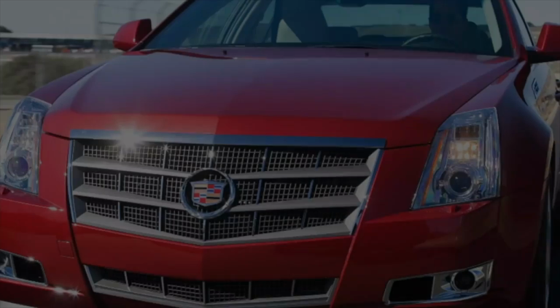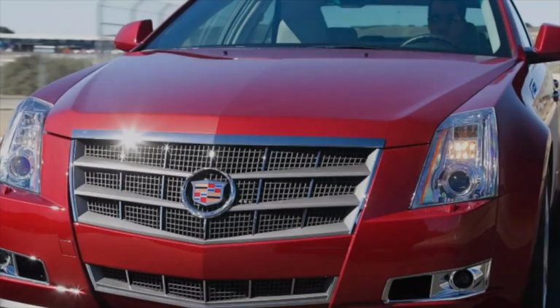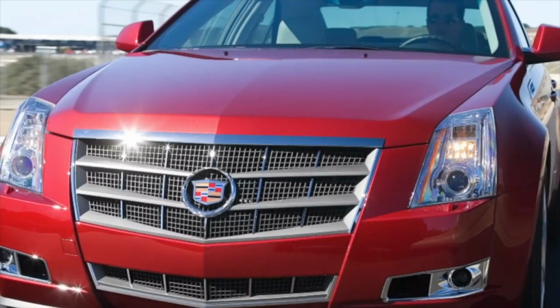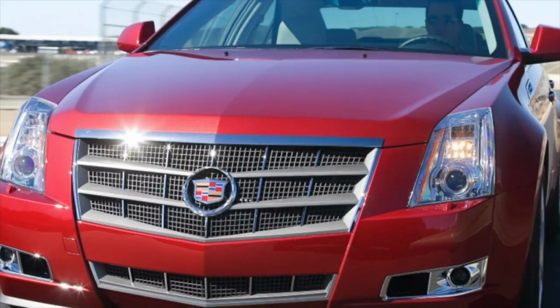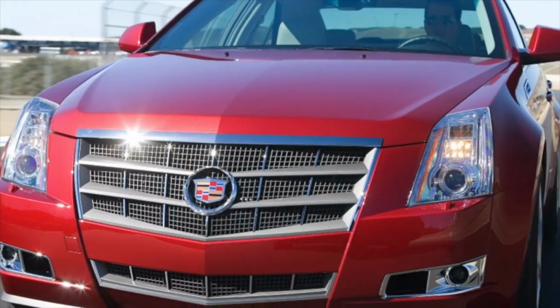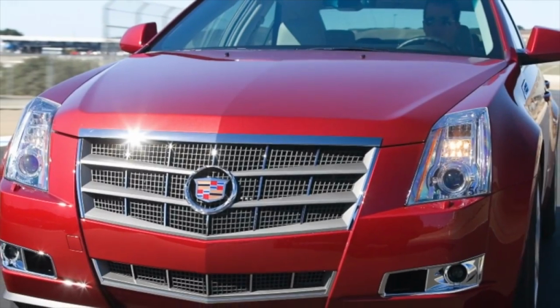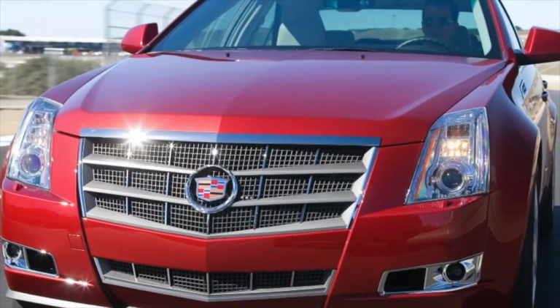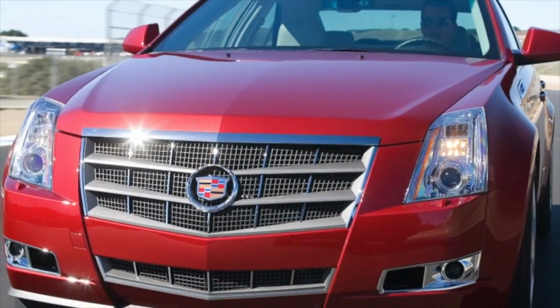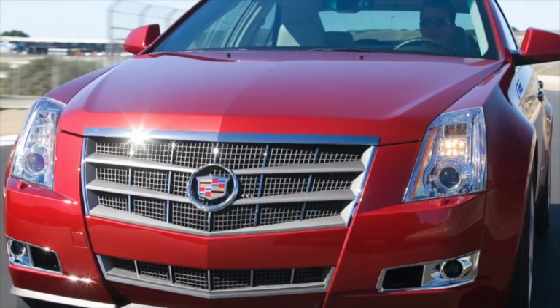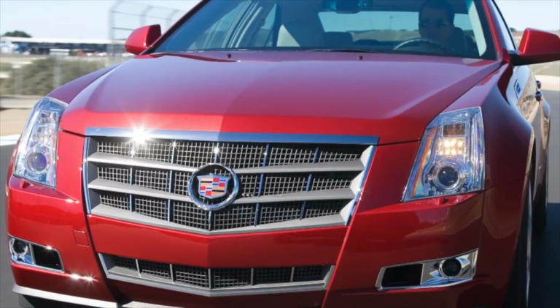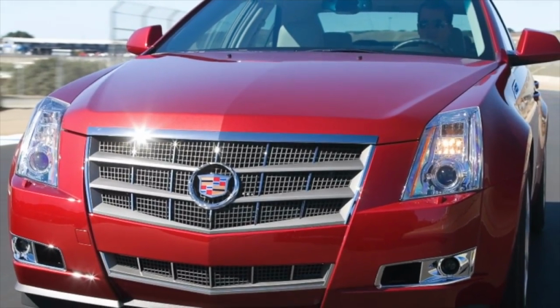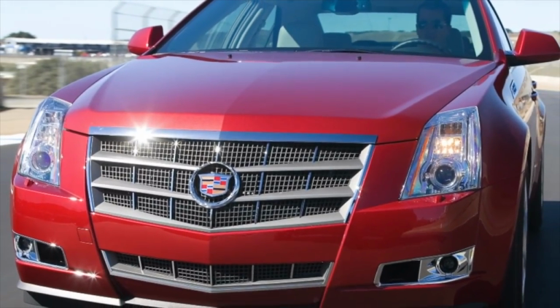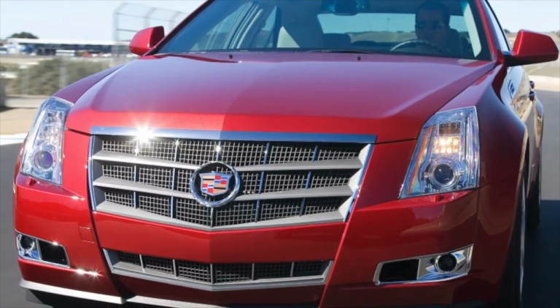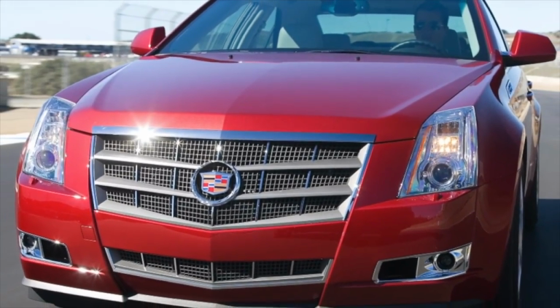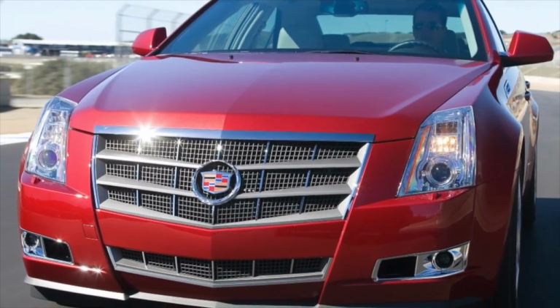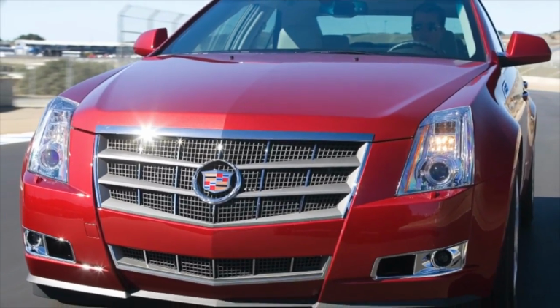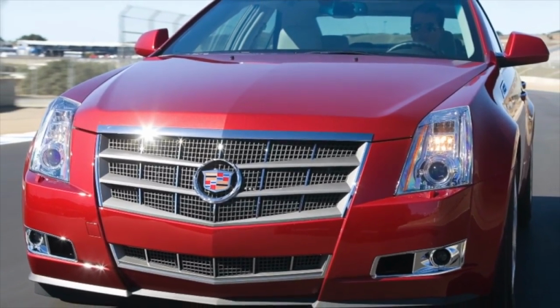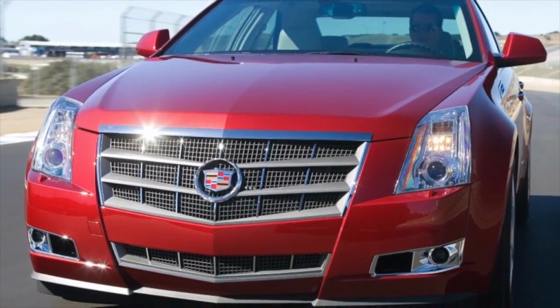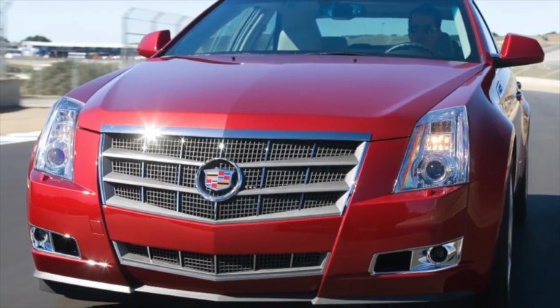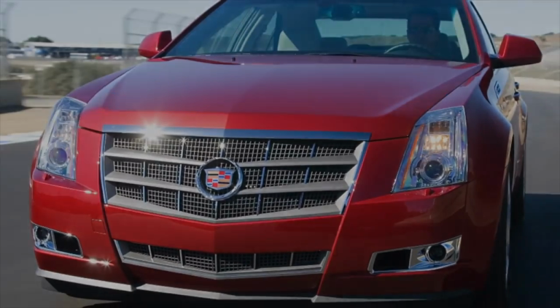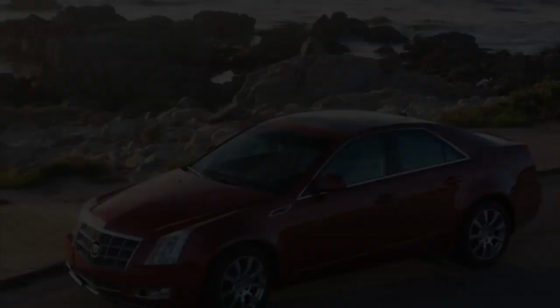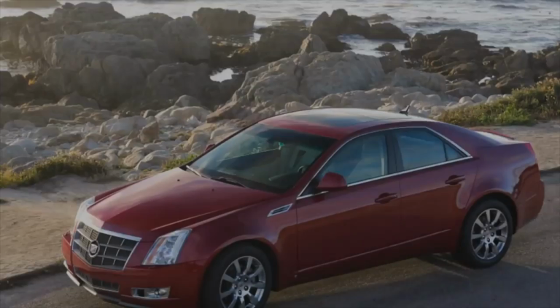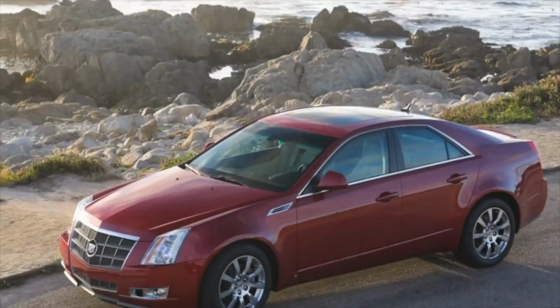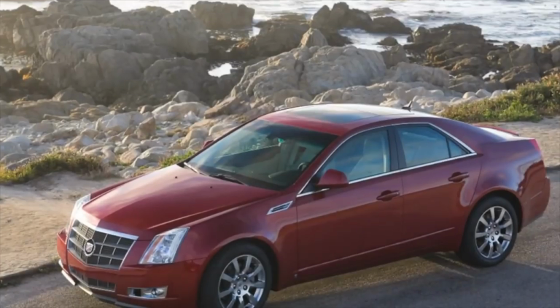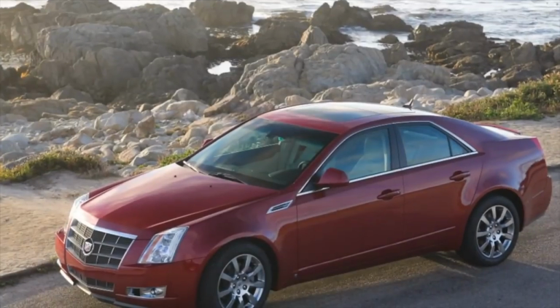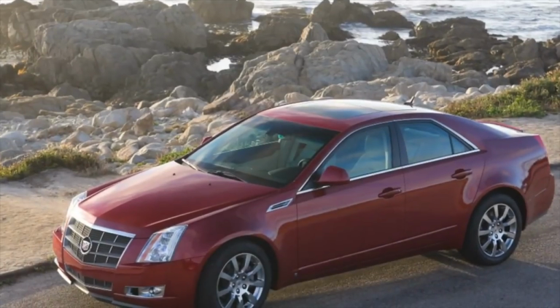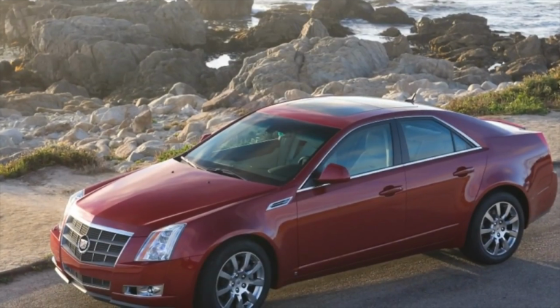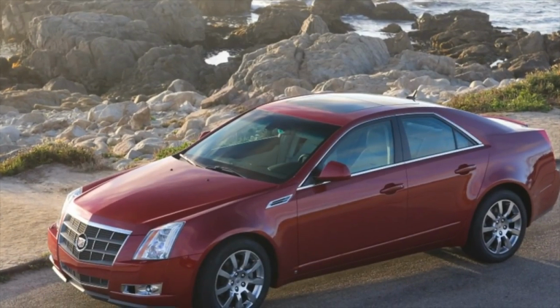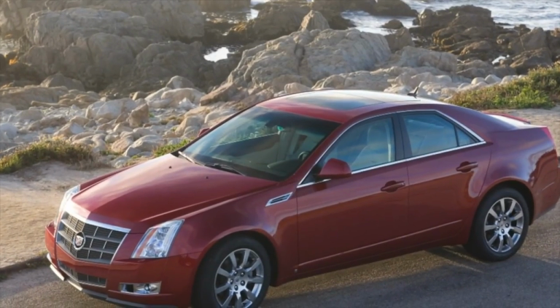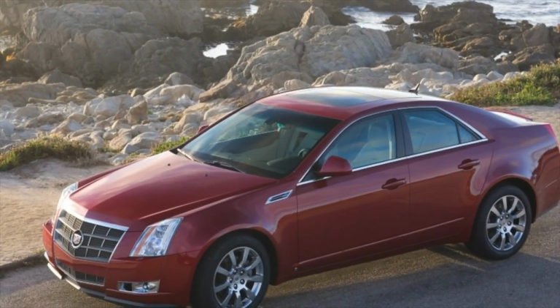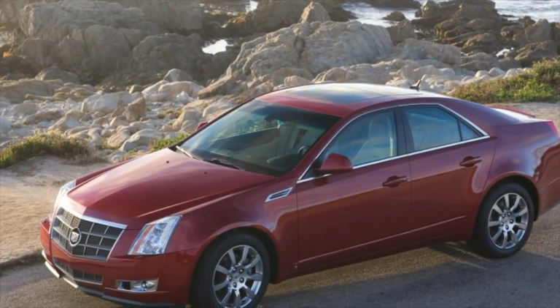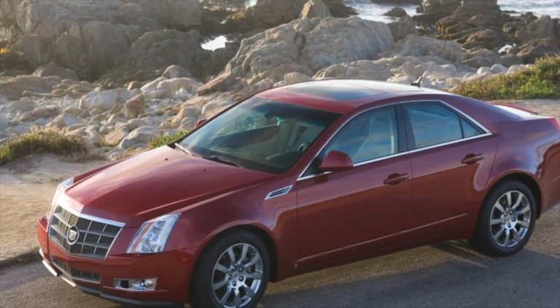Greetings dear friends! I present to your attention the most common malfunctions and breakdowns that occur on the Cadillac CTS.